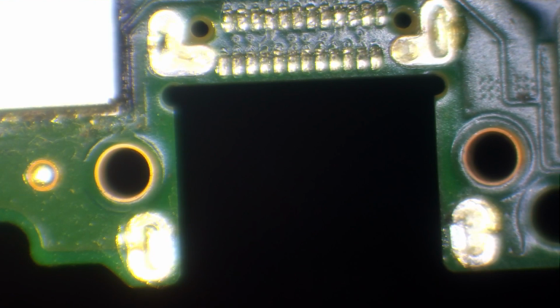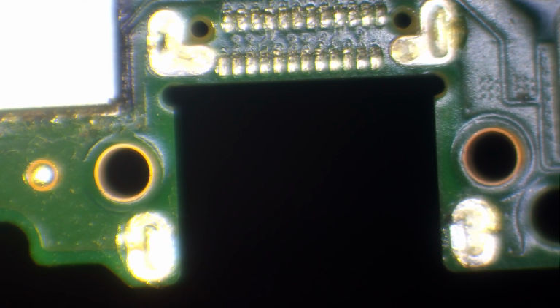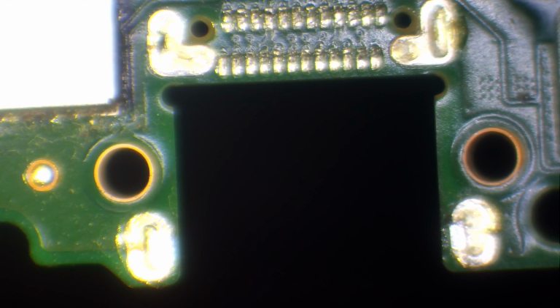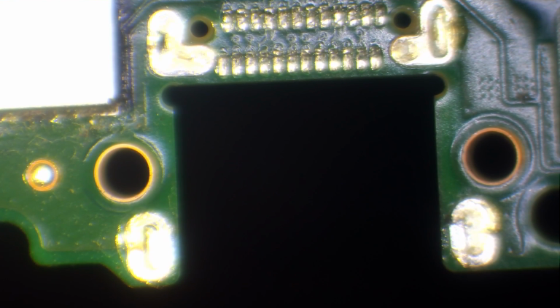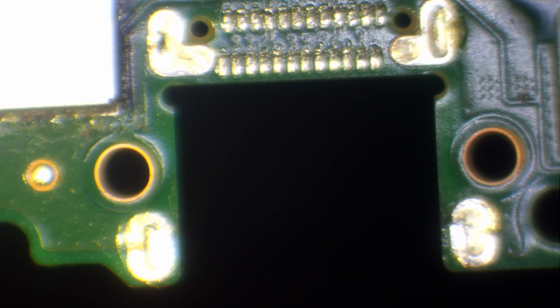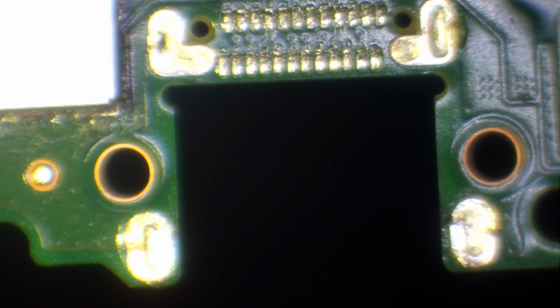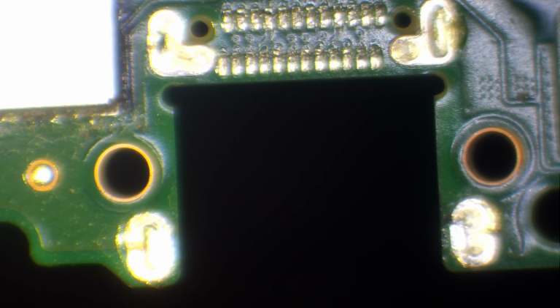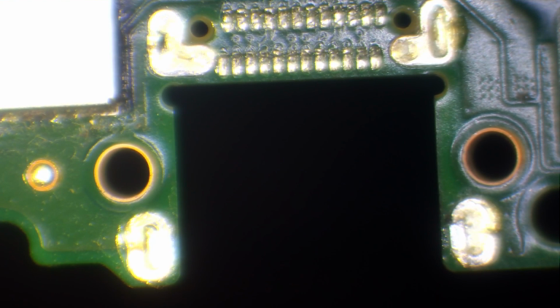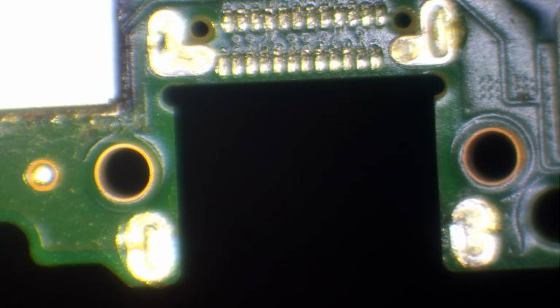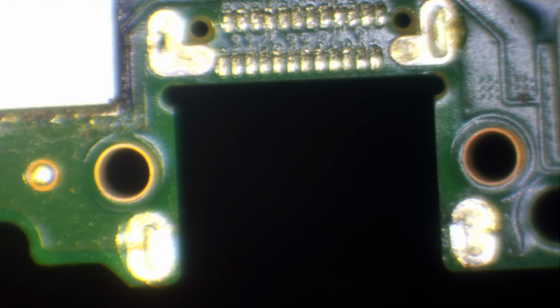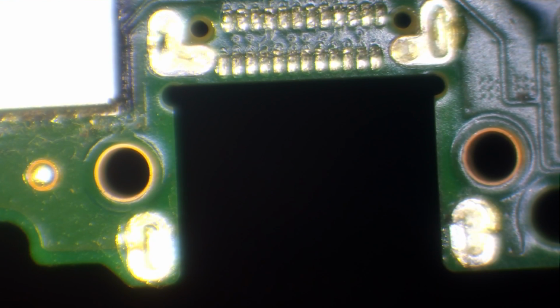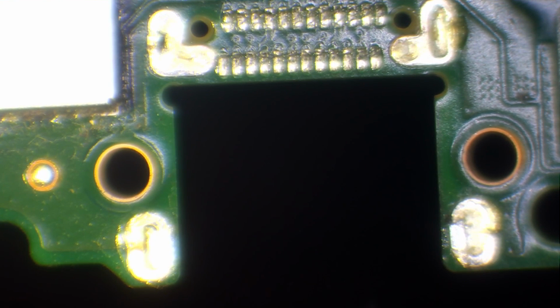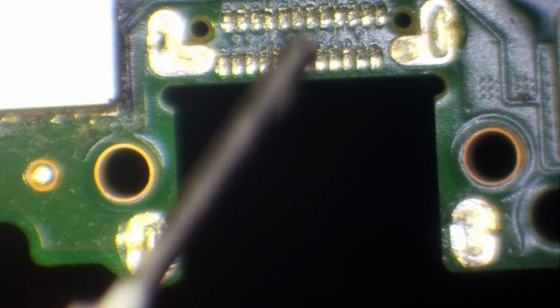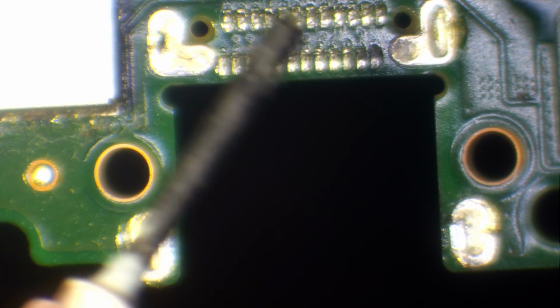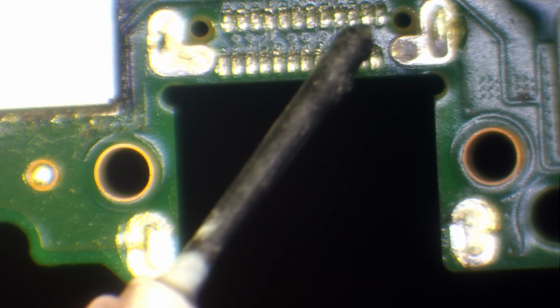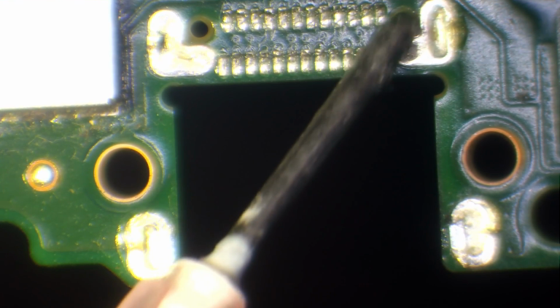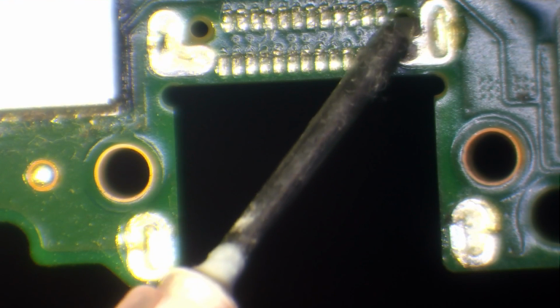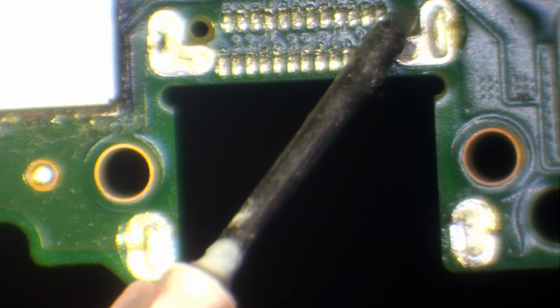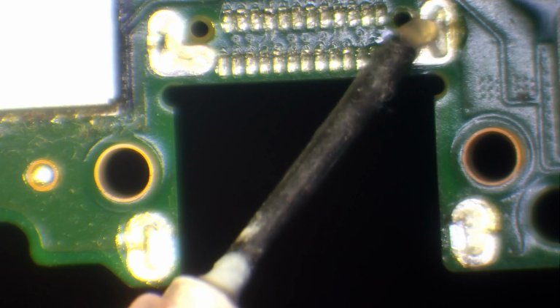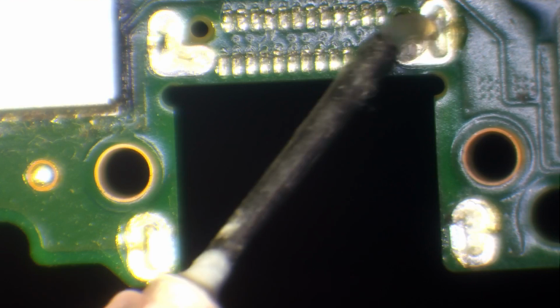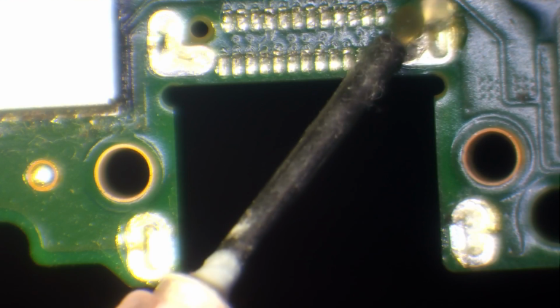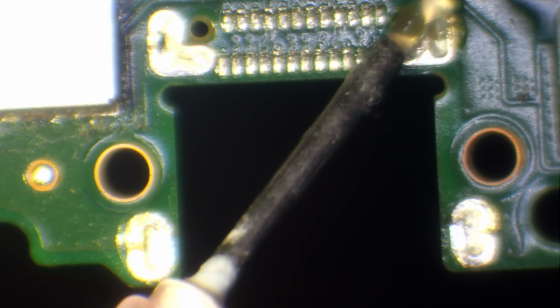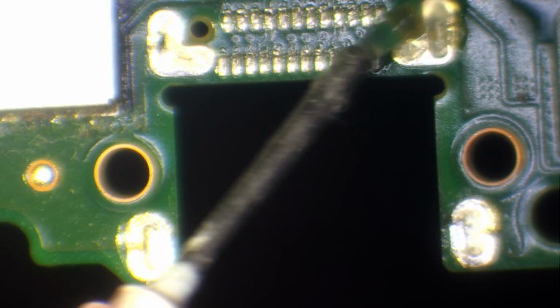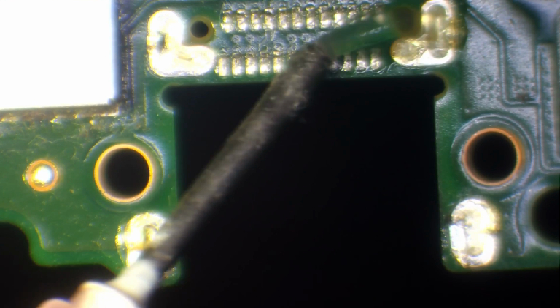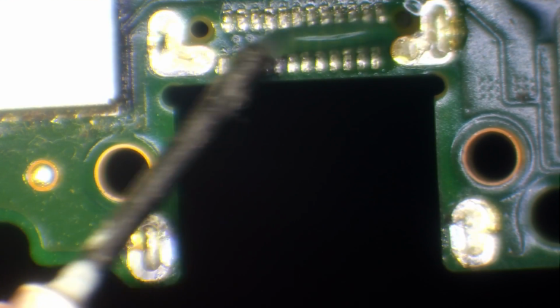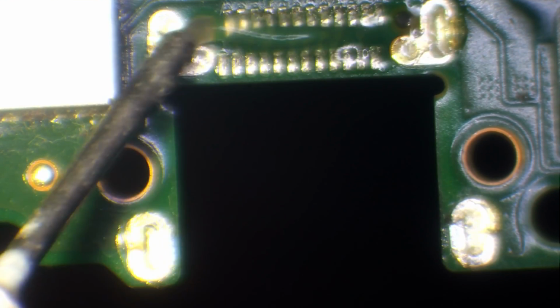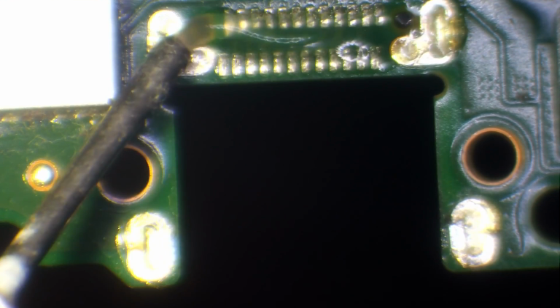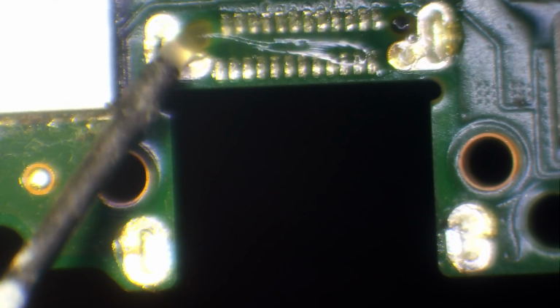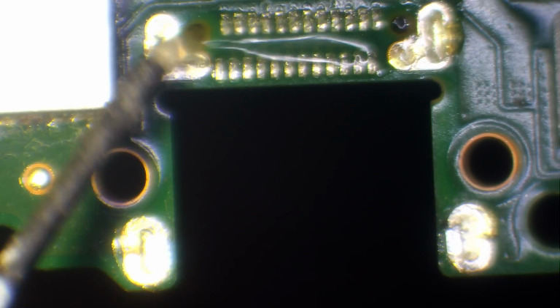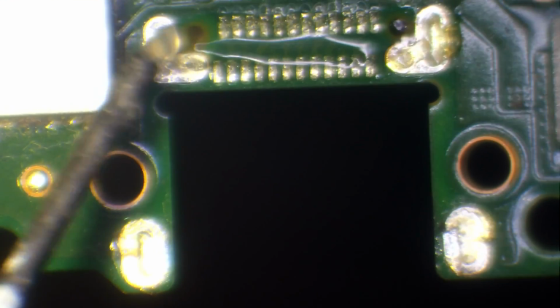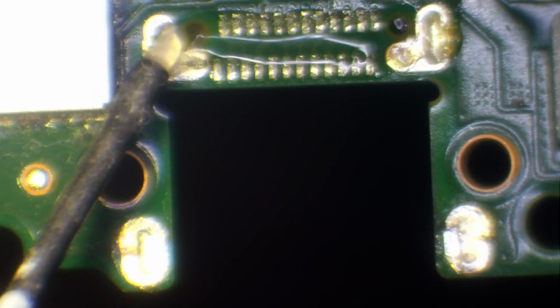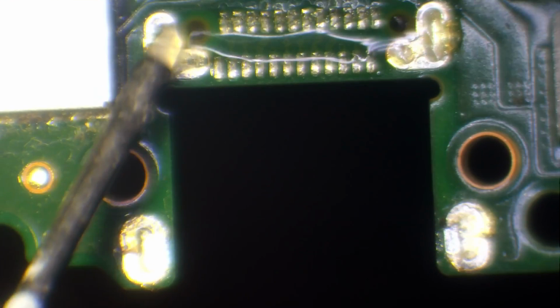Once that's done it means I can lift it off safely and not damage any traces. No need for low-melt solder, no need for leaded solder.